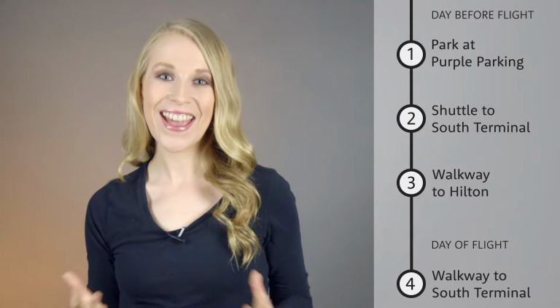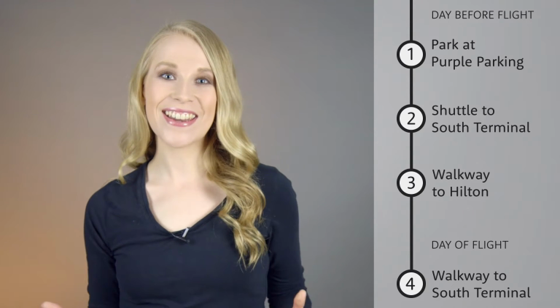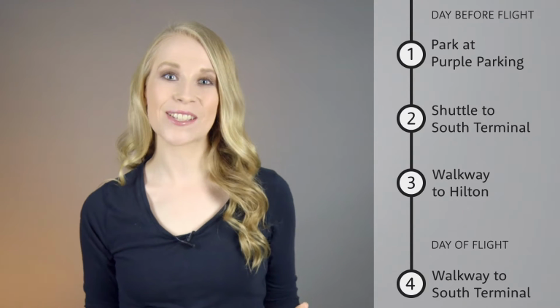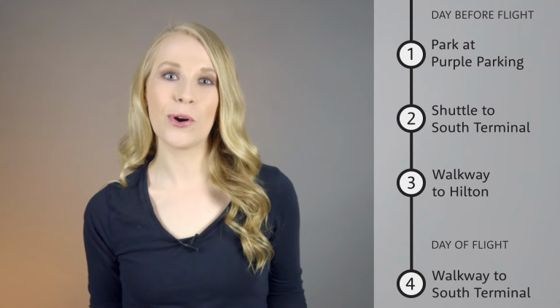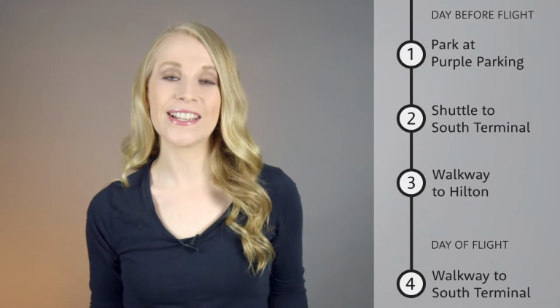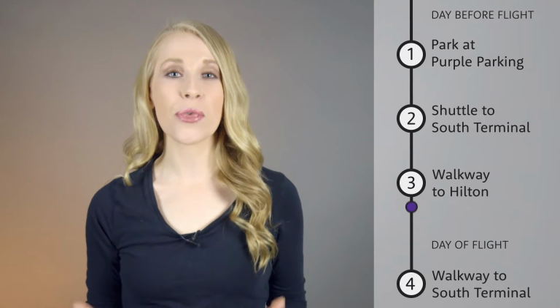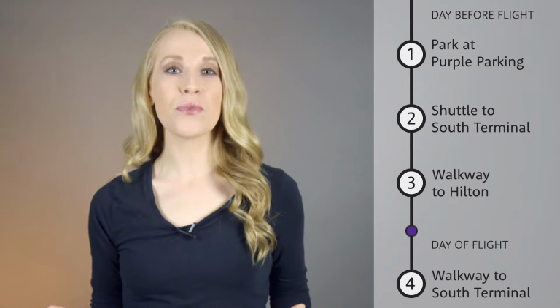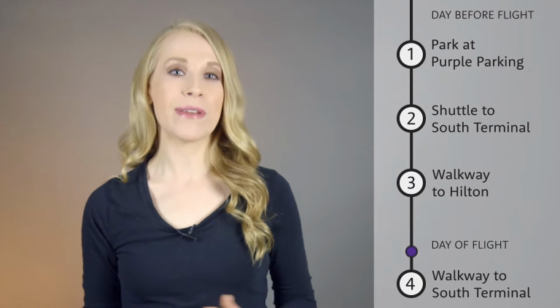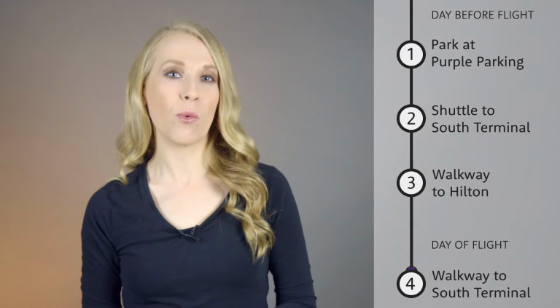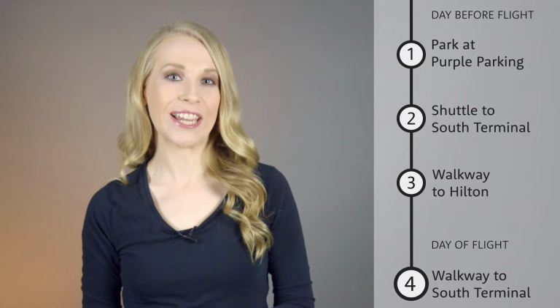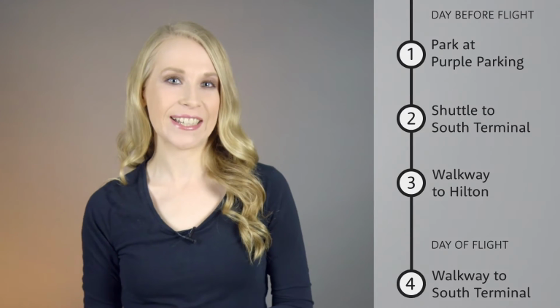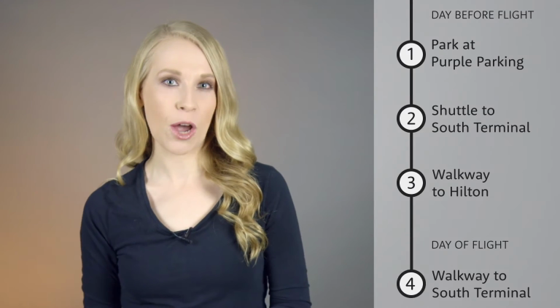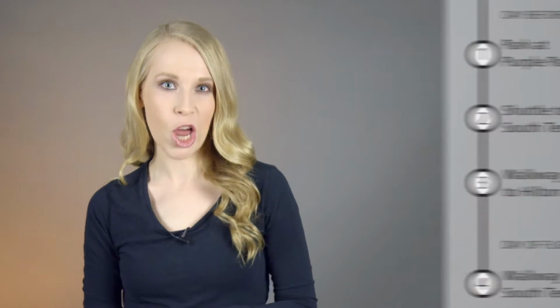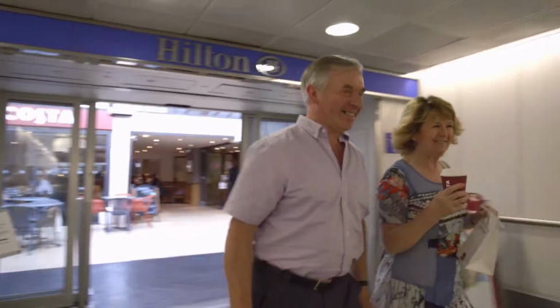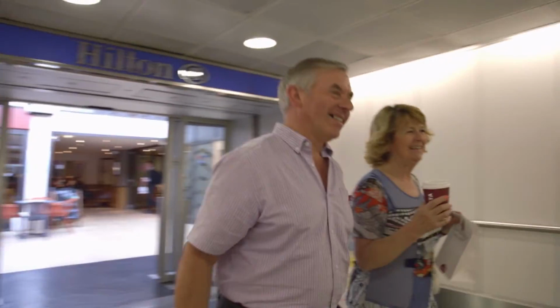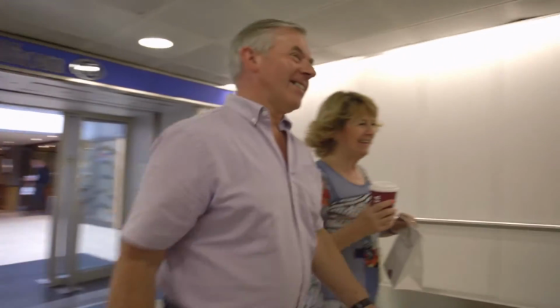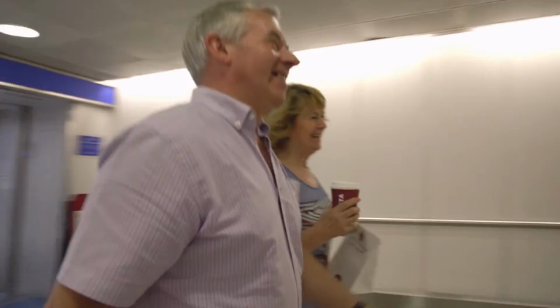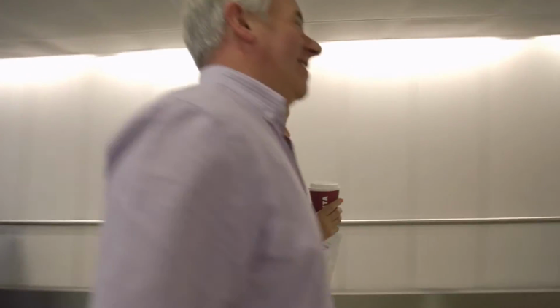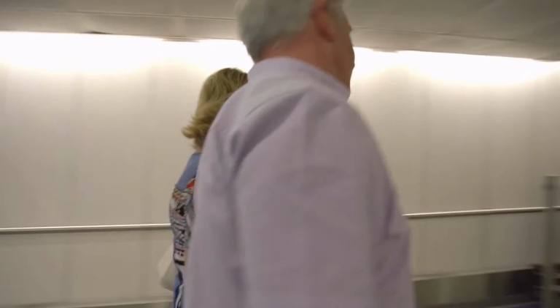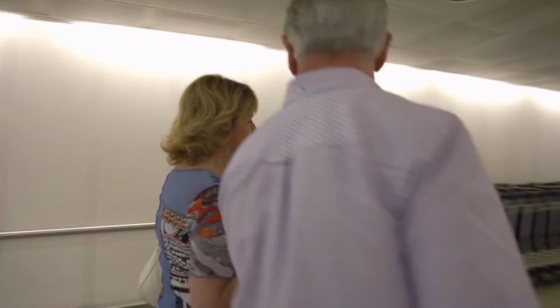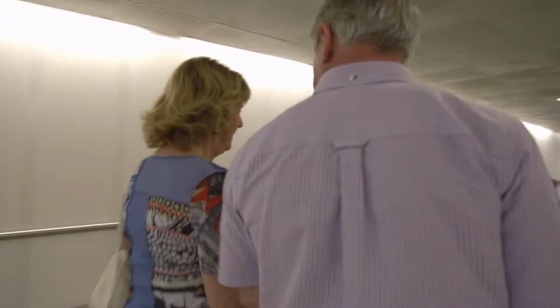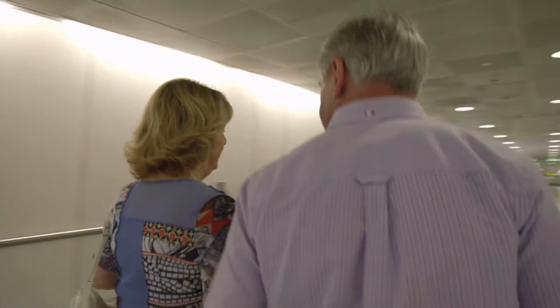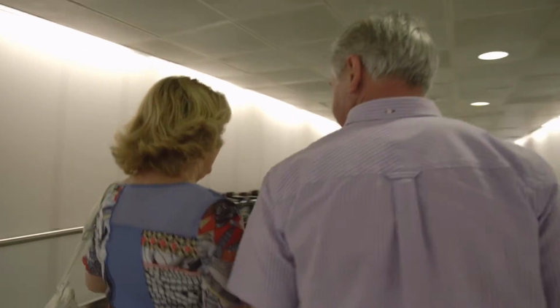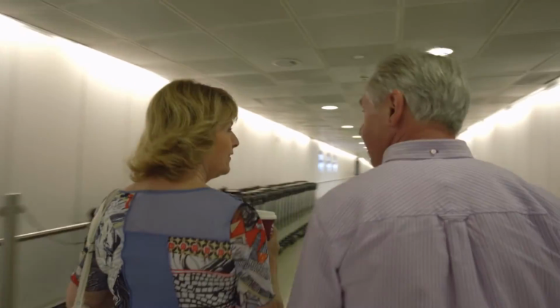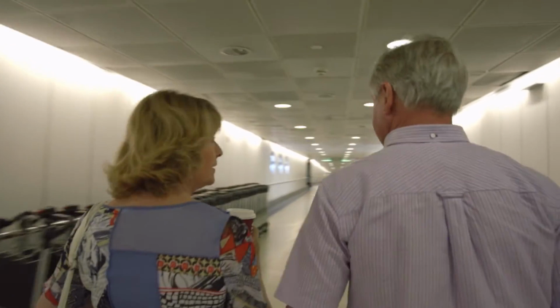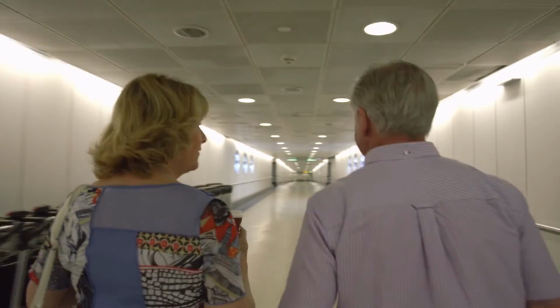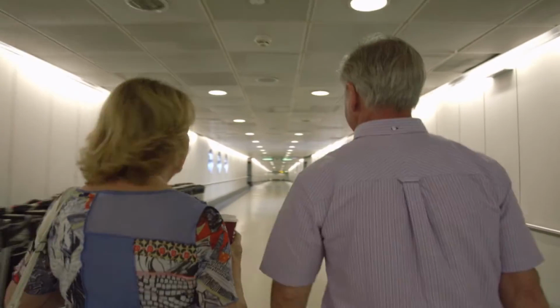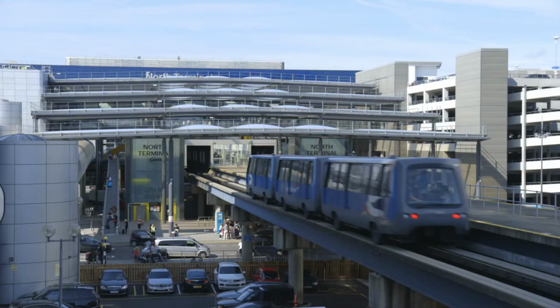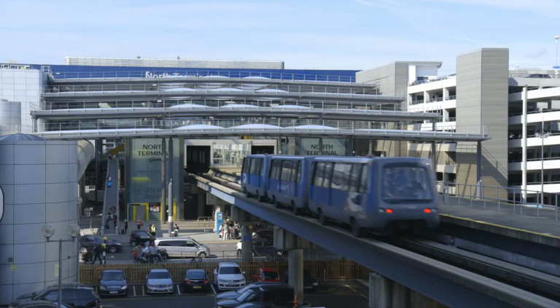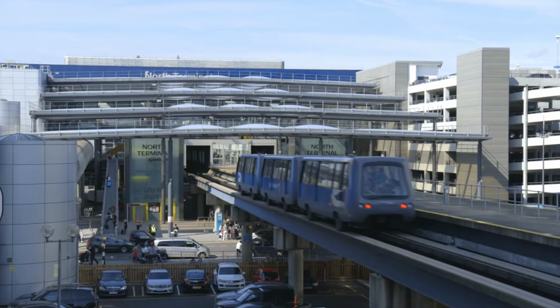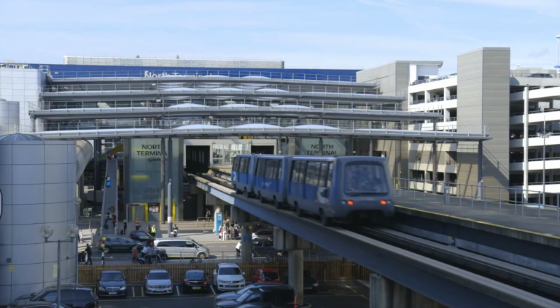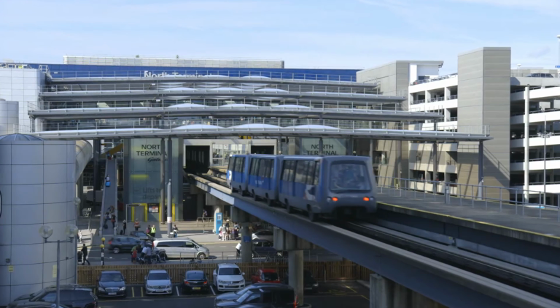The next morning it's a three minute walk into the south terminal. If you're flying from the north terminal, take the free two minute monorail.